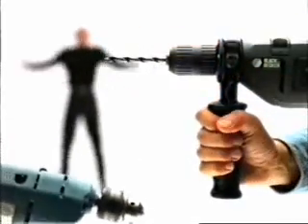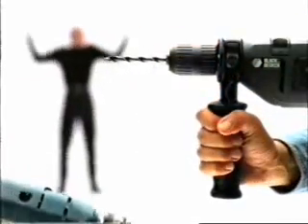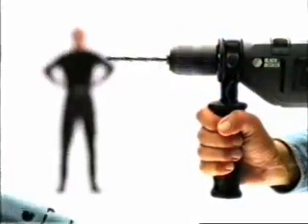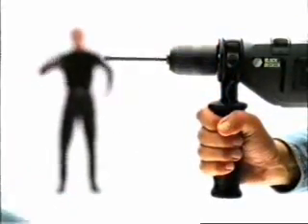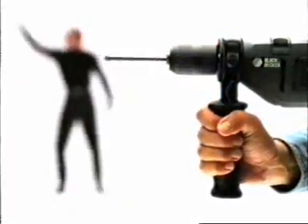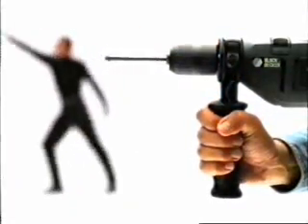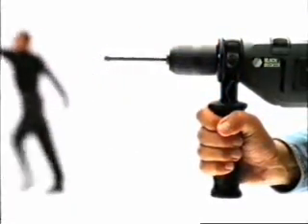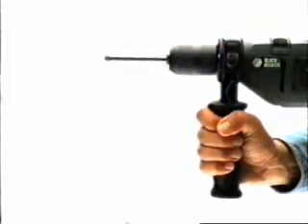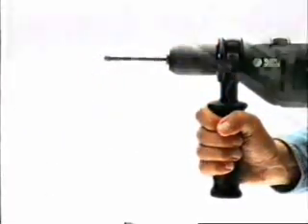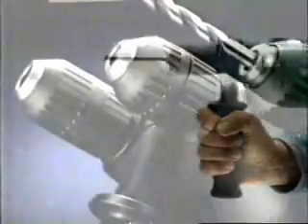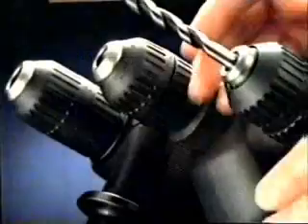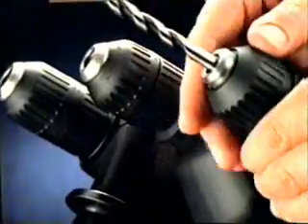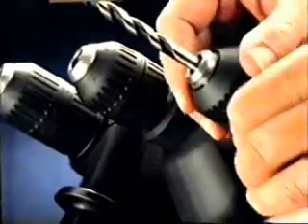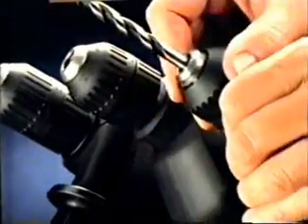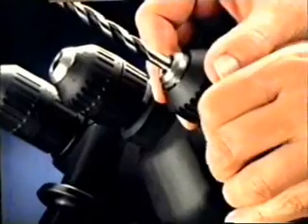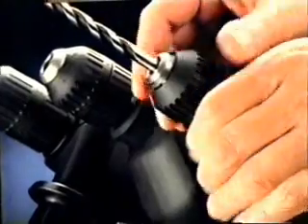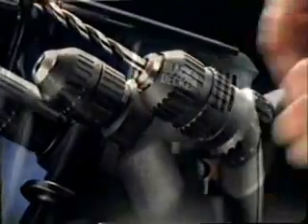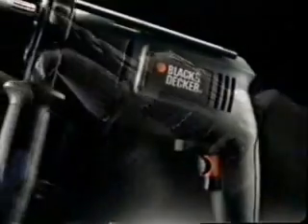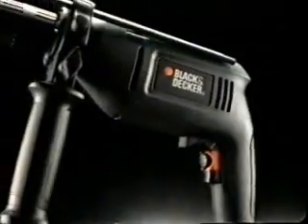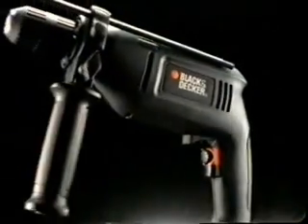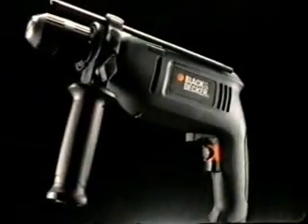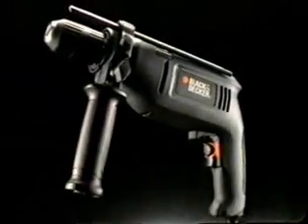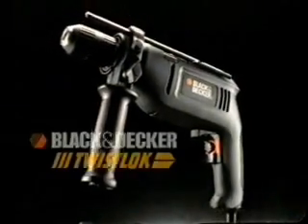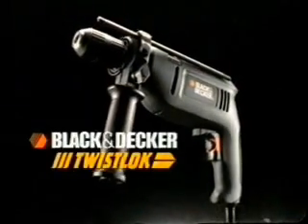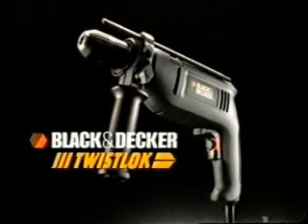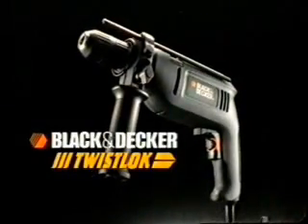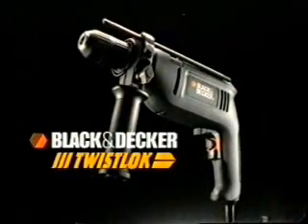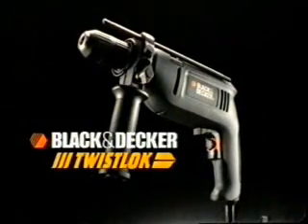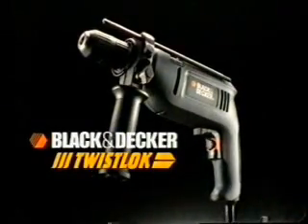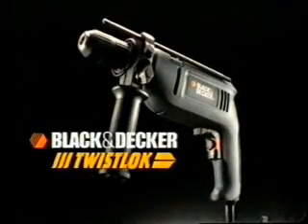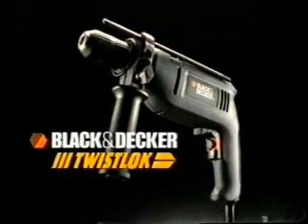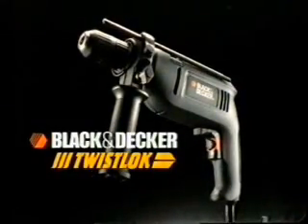The new Twistlock range of mains and cordless from Black & Decker. The key advantage is, there is no key.